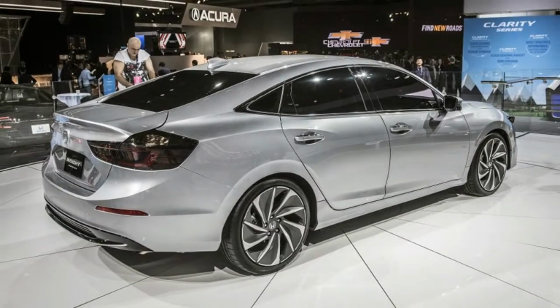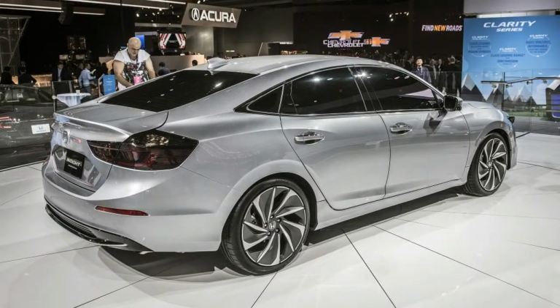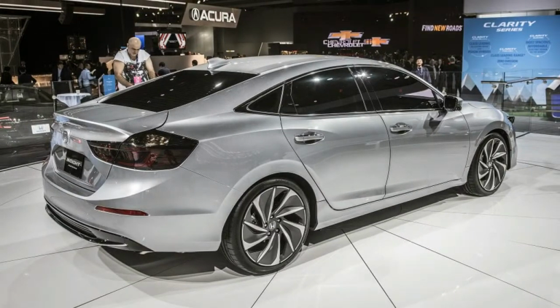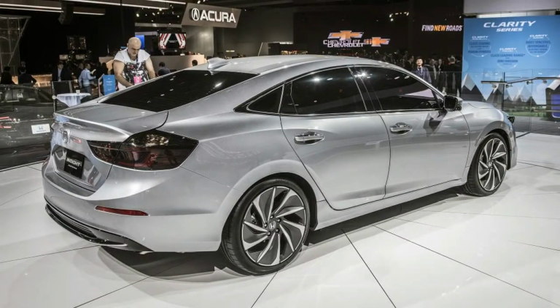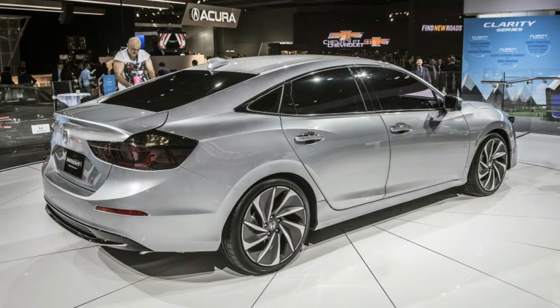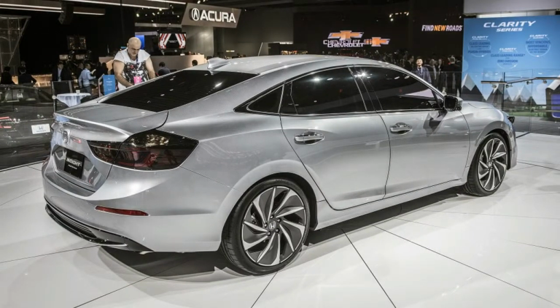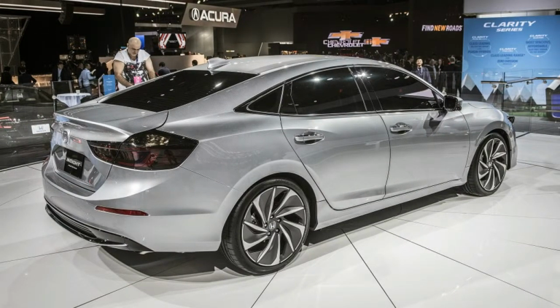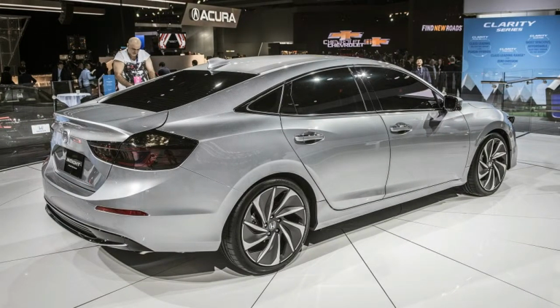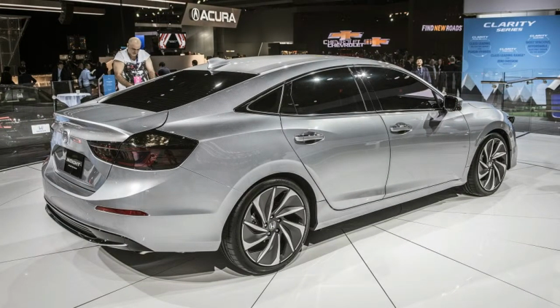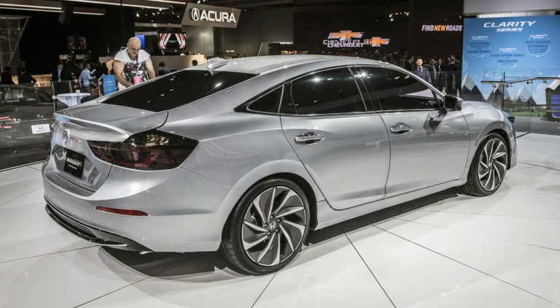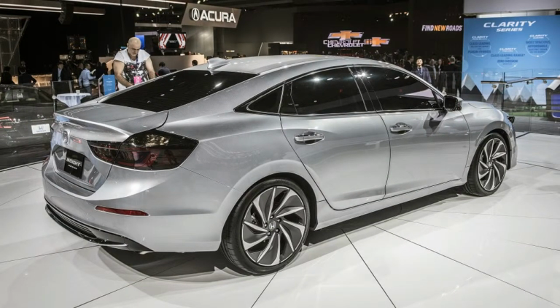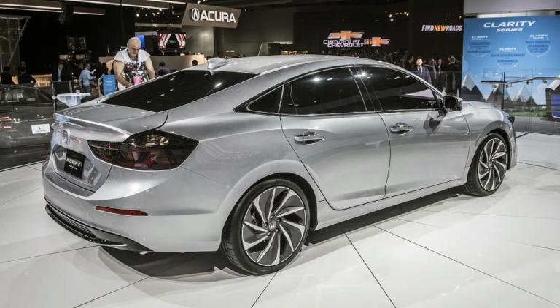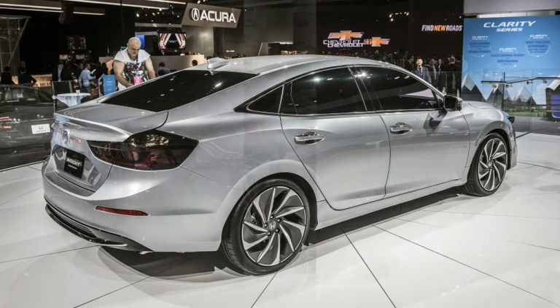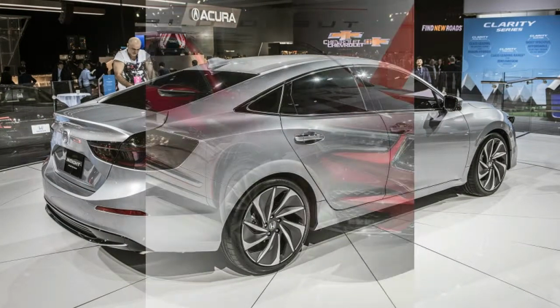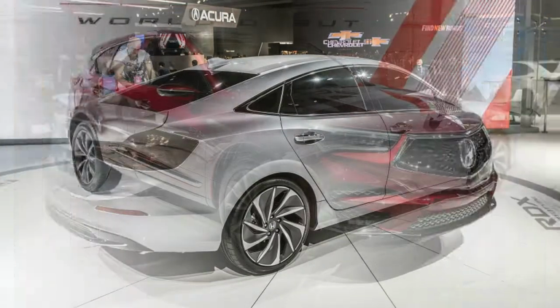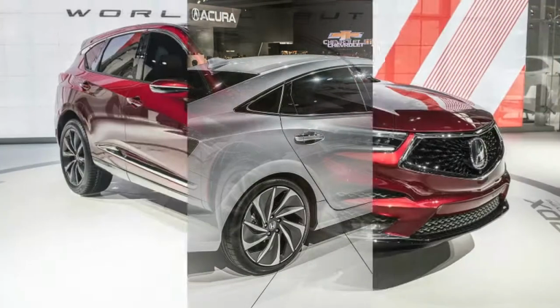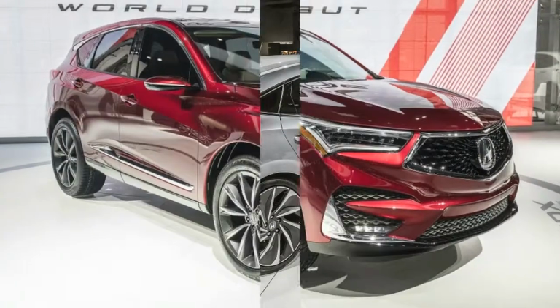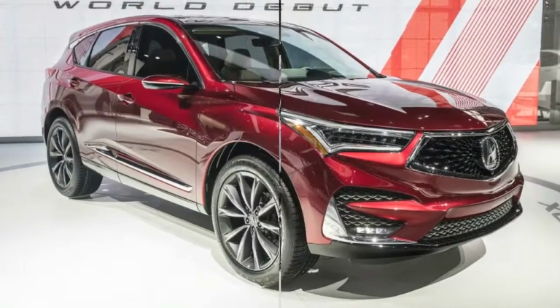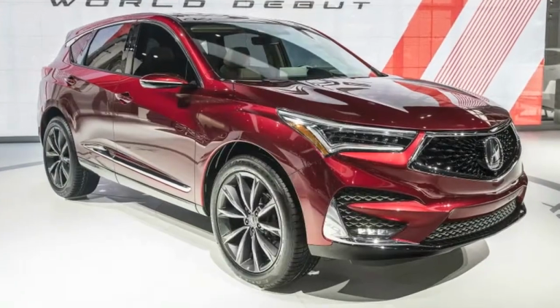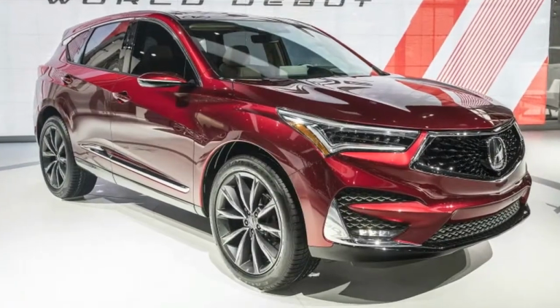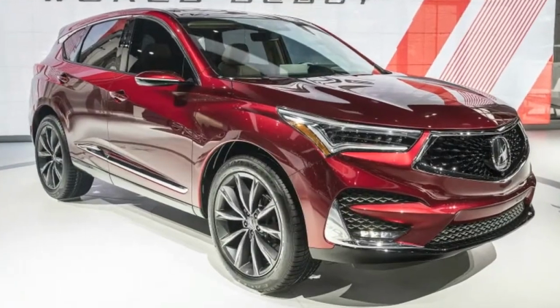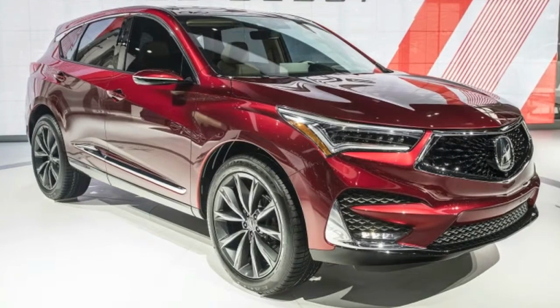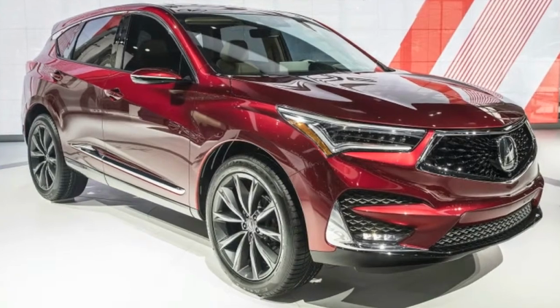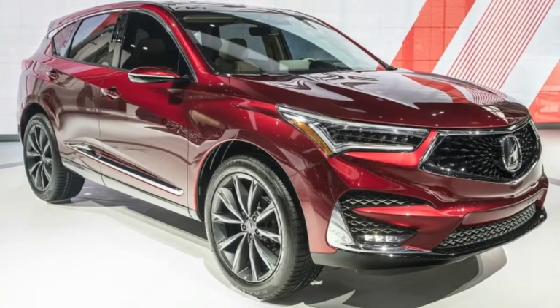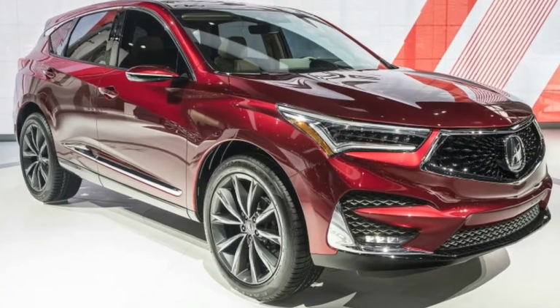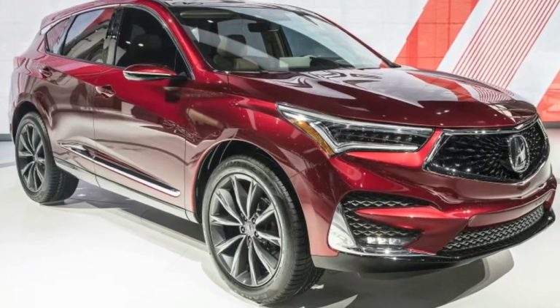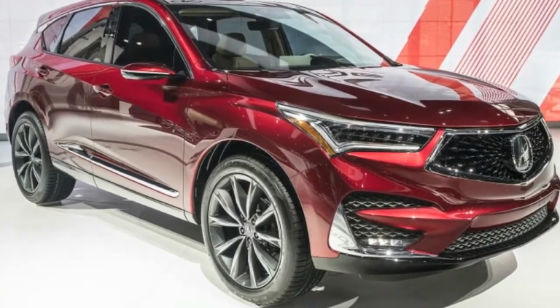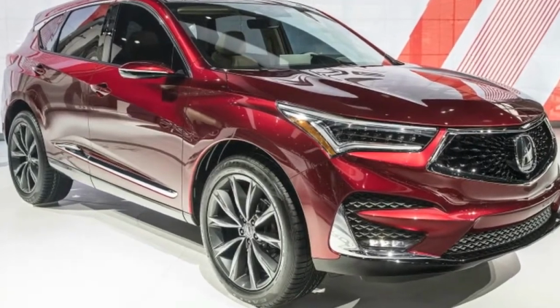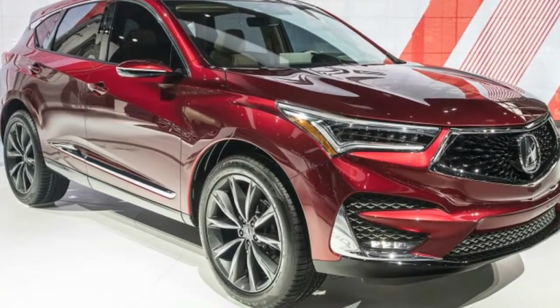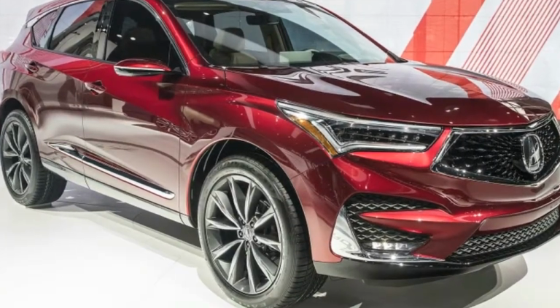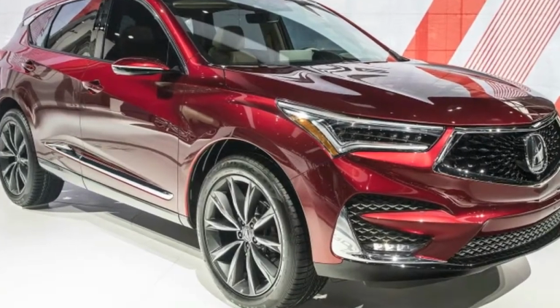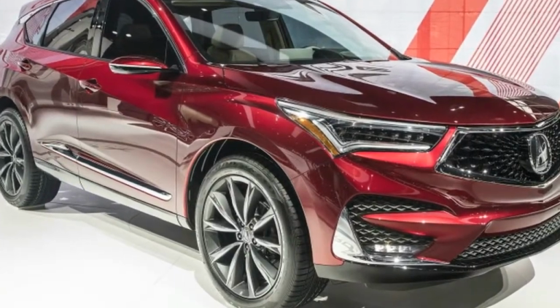Outside, the big-rig look is toned down over previous generations and perfectly matches RAM's new premium mission.